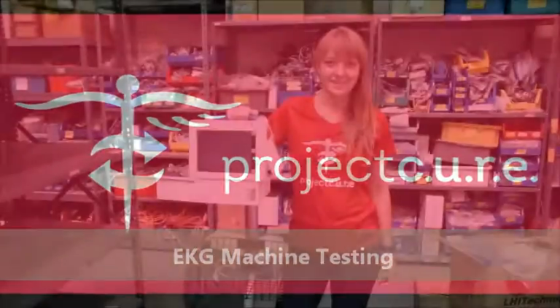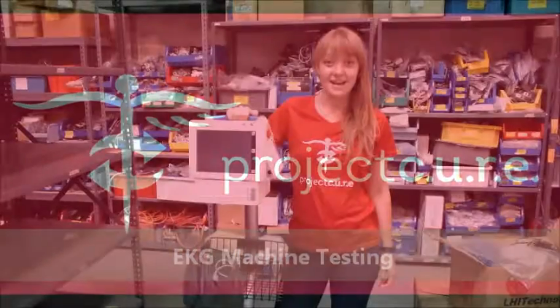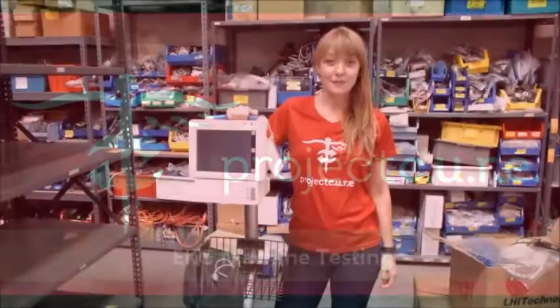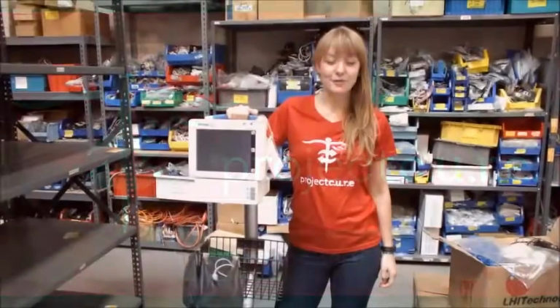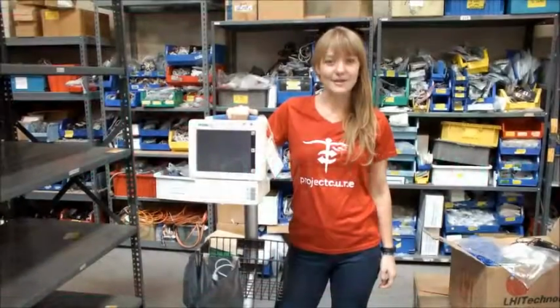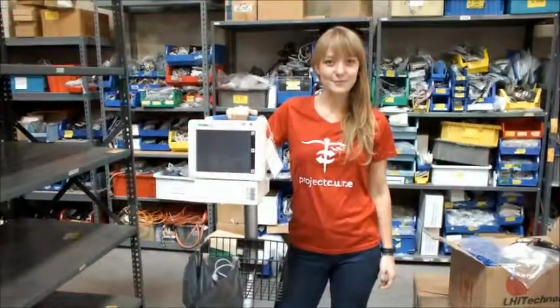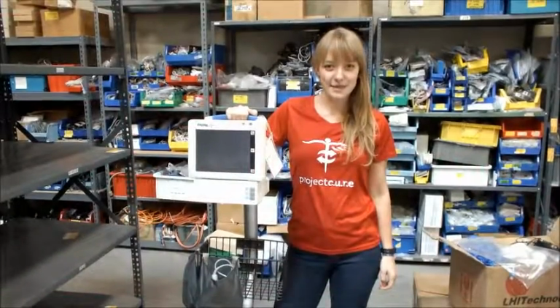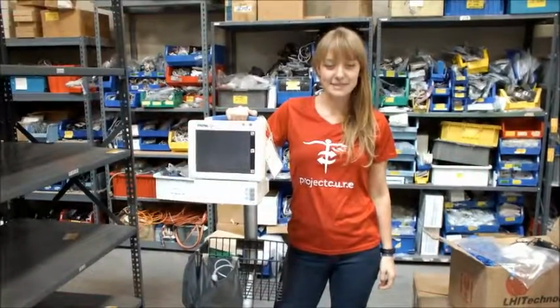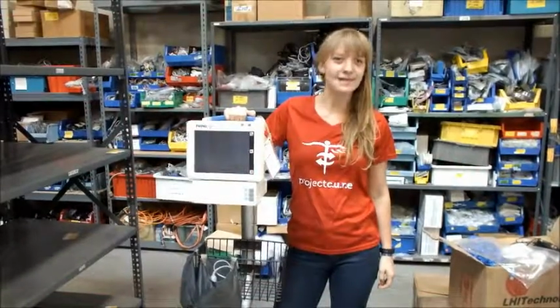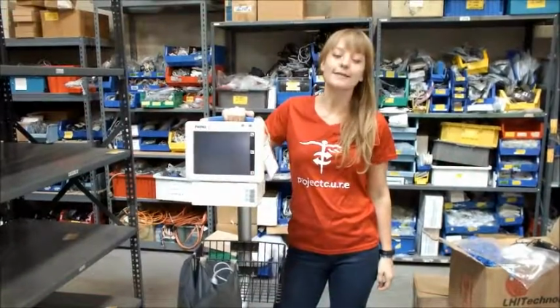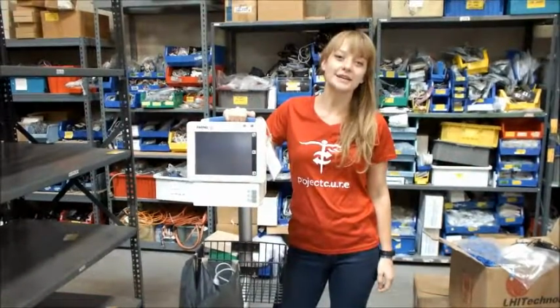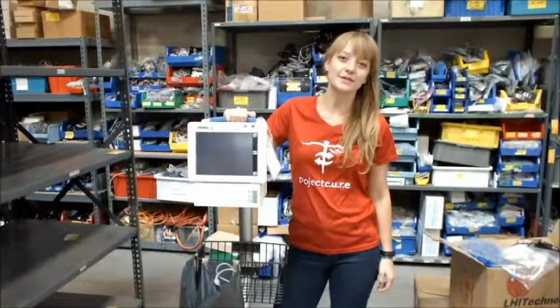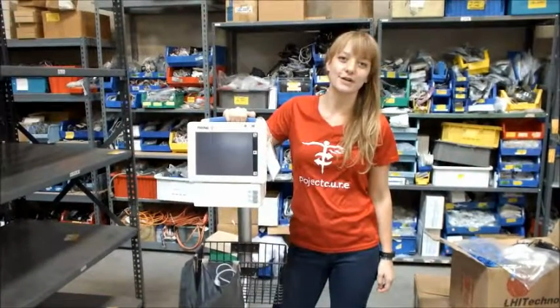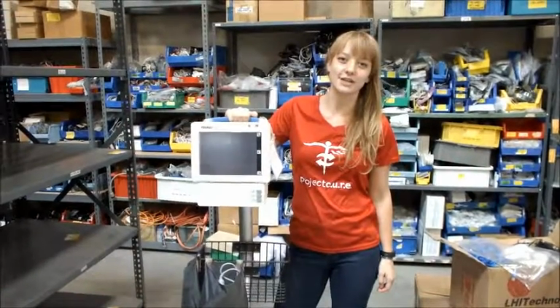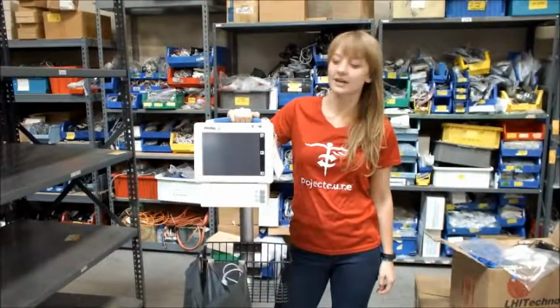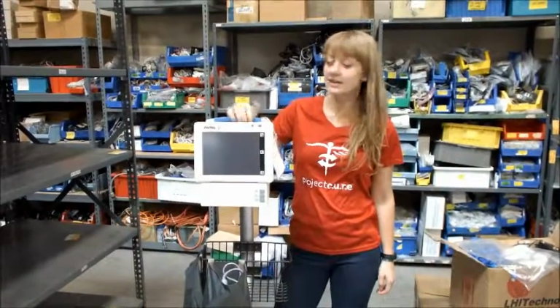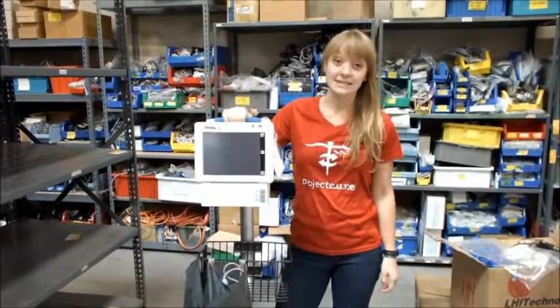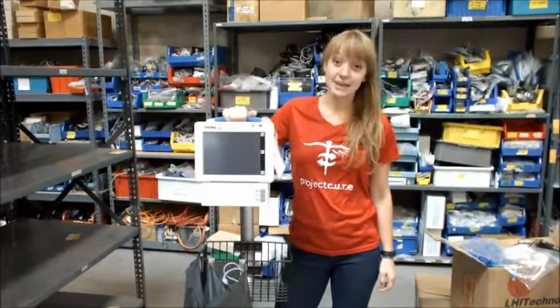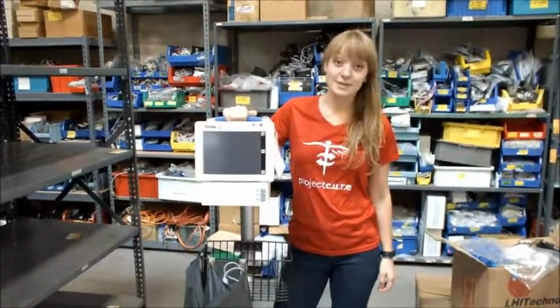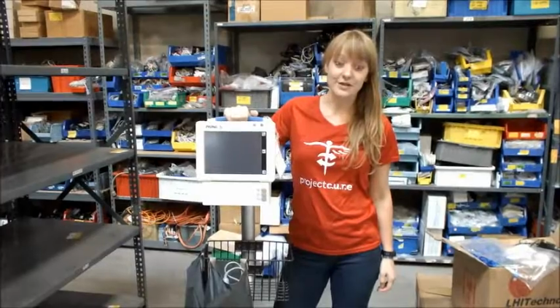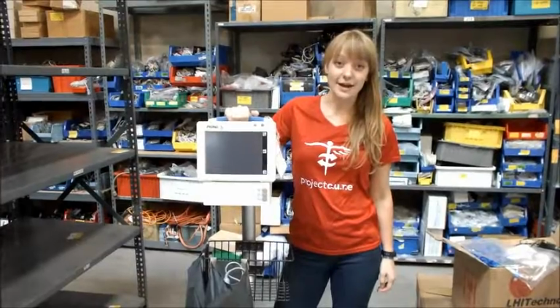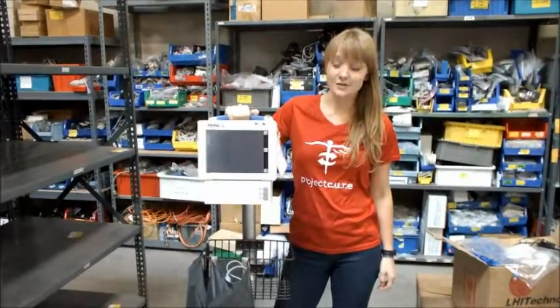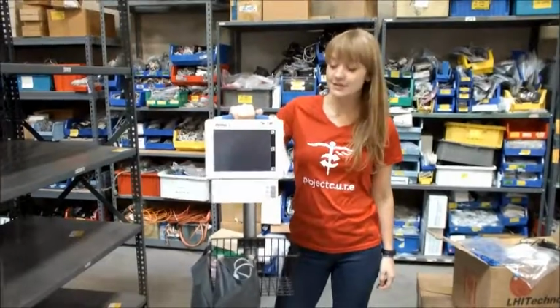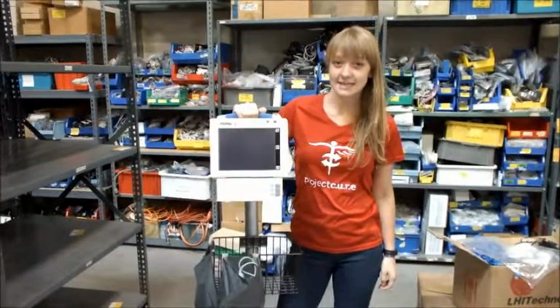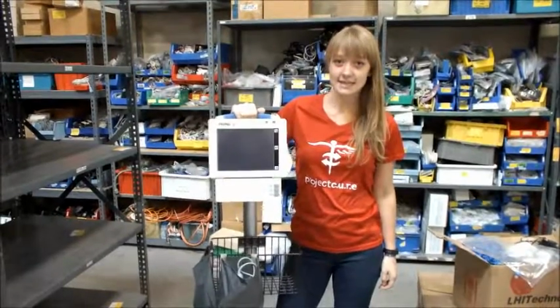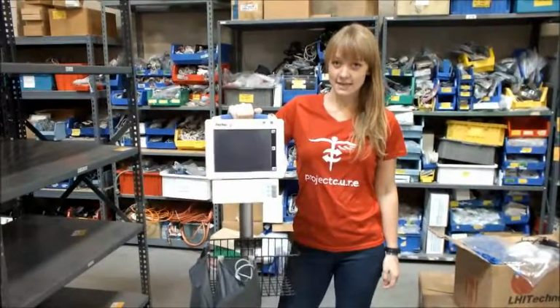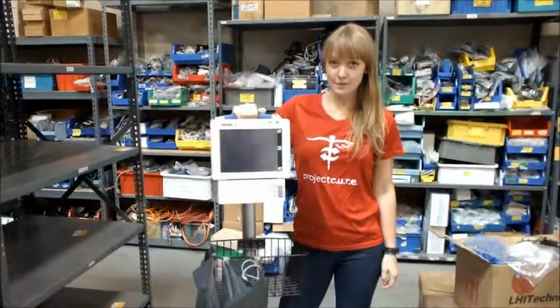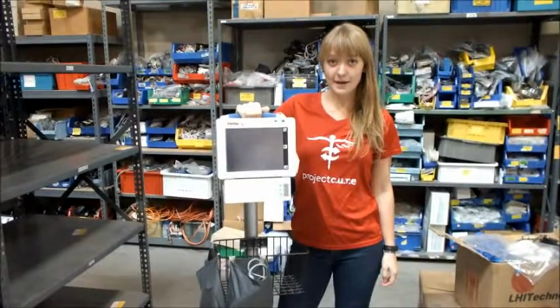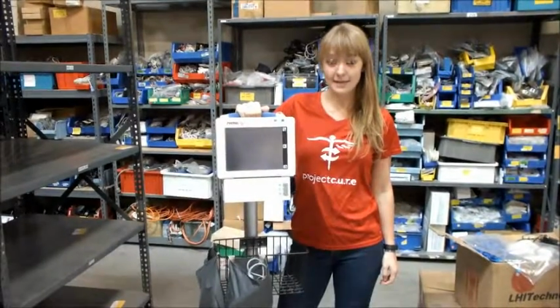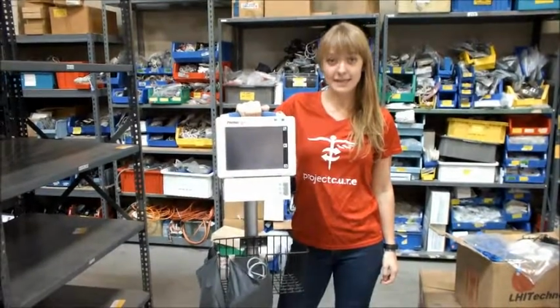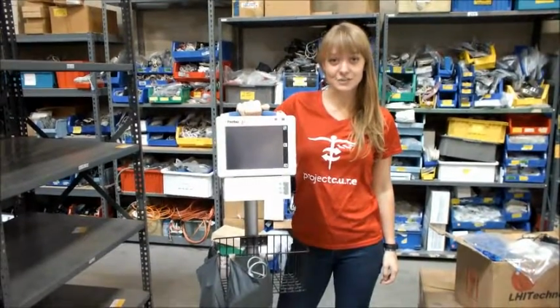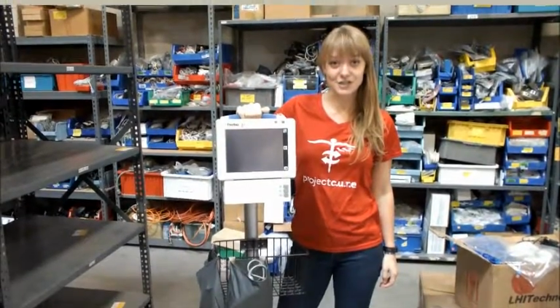Hi everyone, my name is Emily and I'm an intern at Project Cure. Today I'll be showing you how to test and prepare an EKG machine.